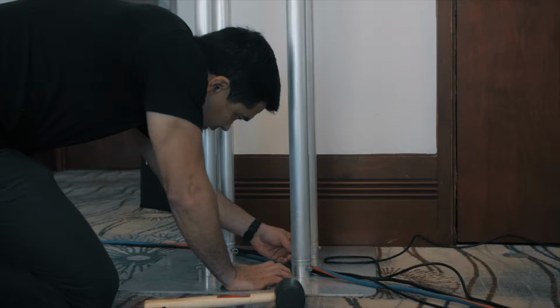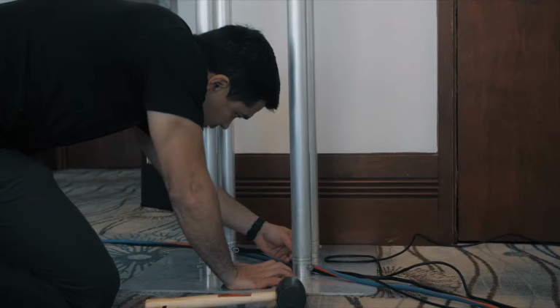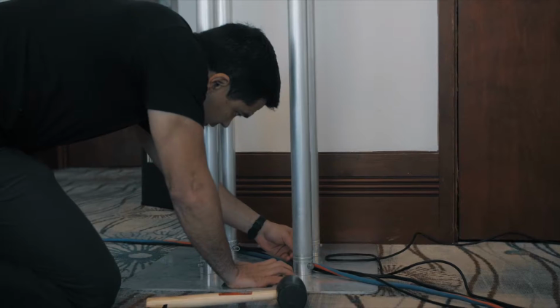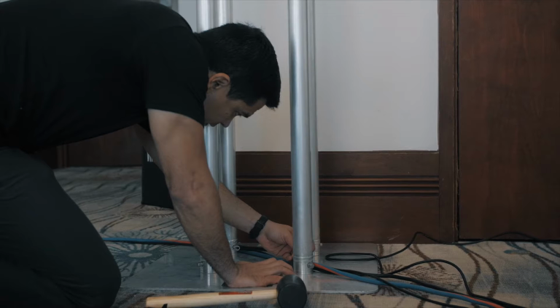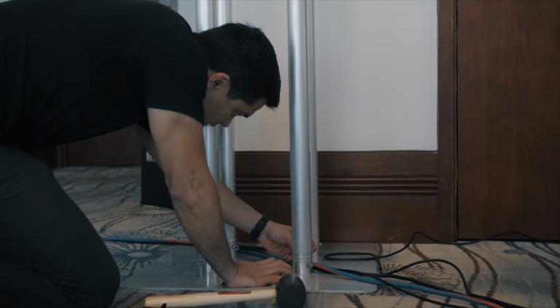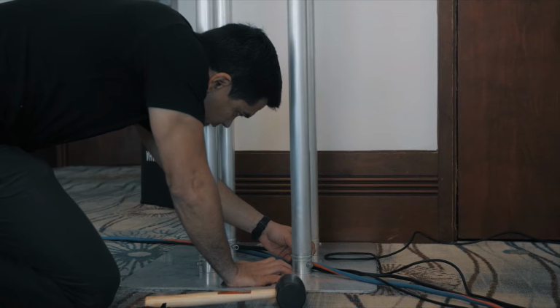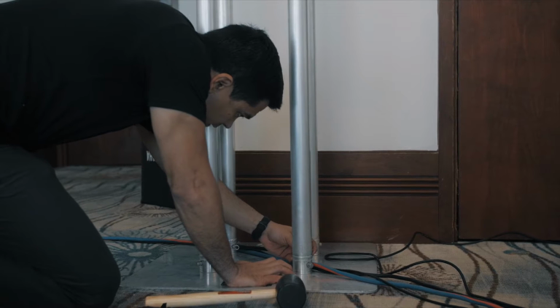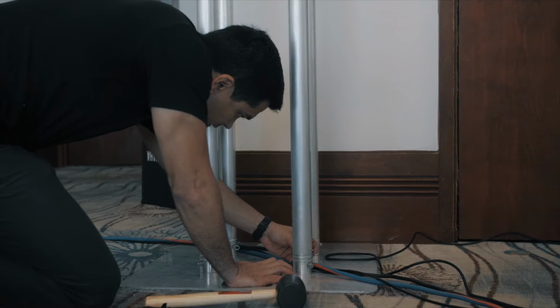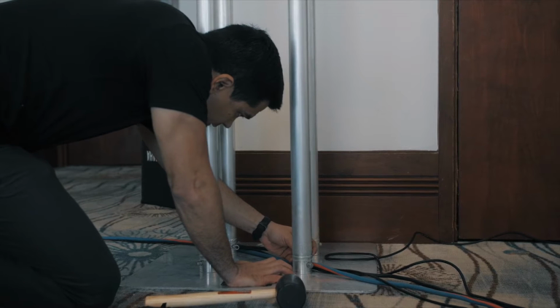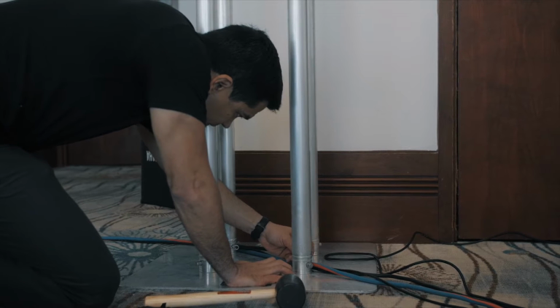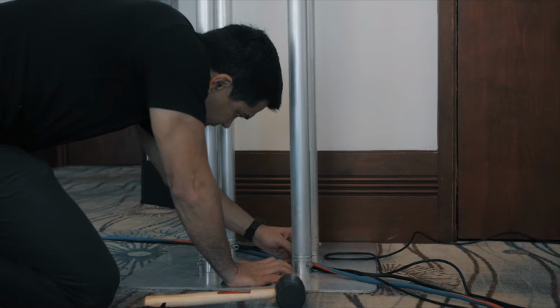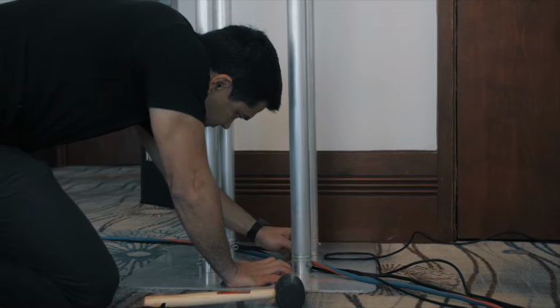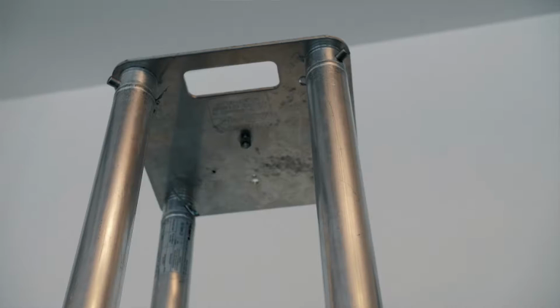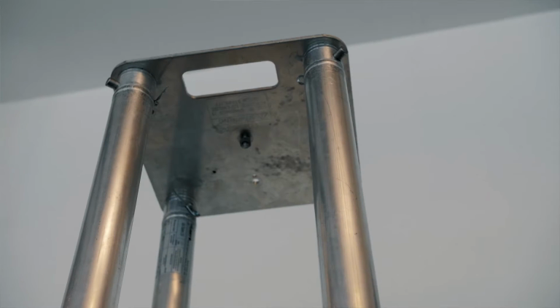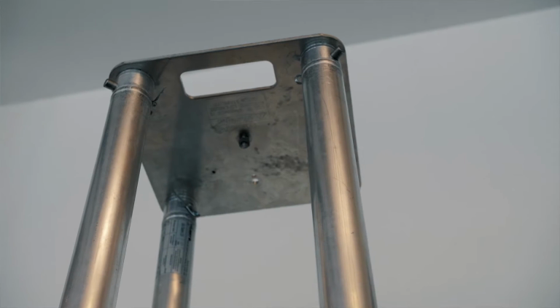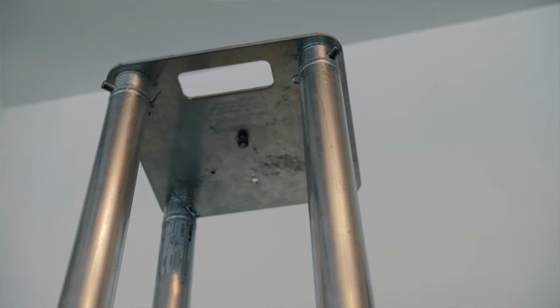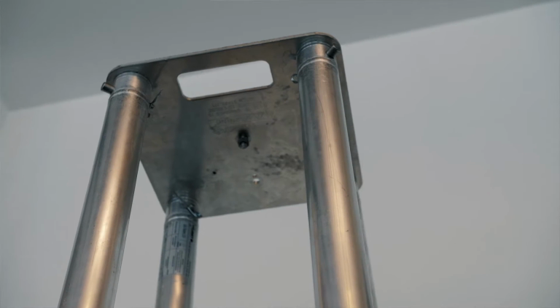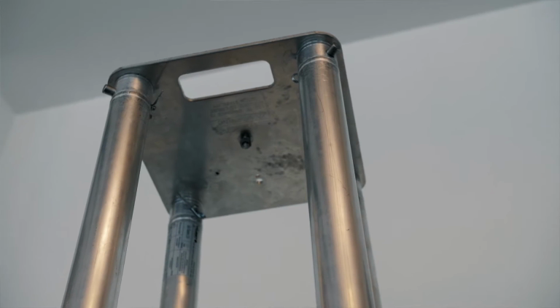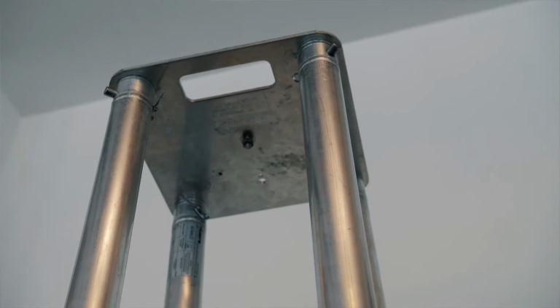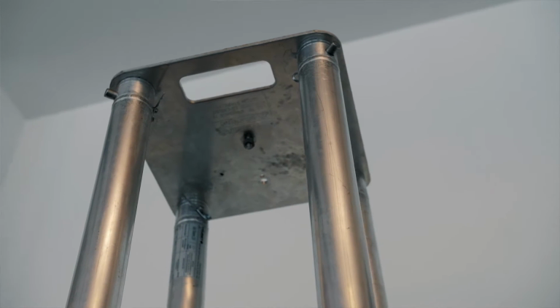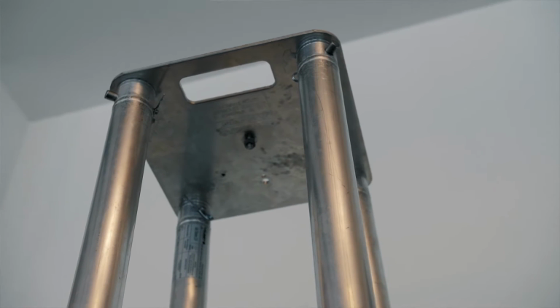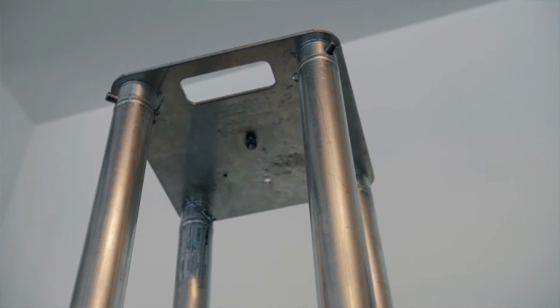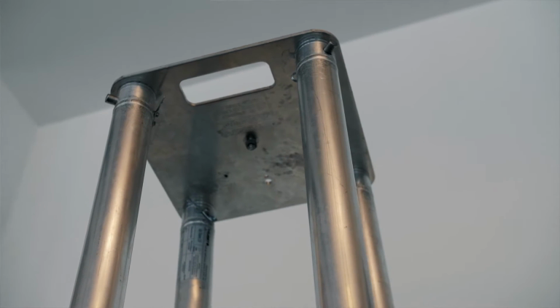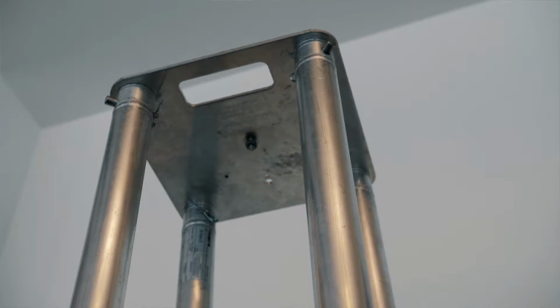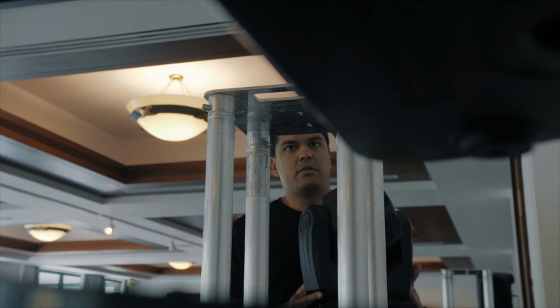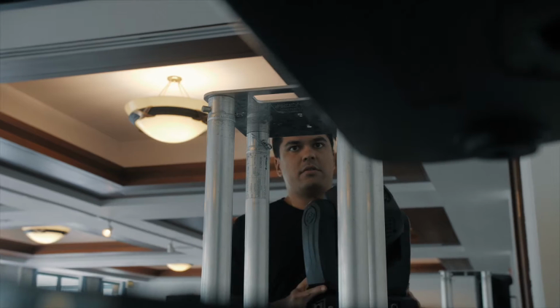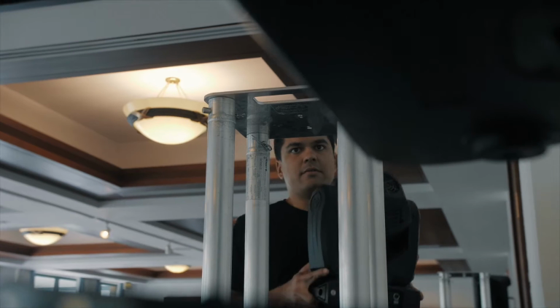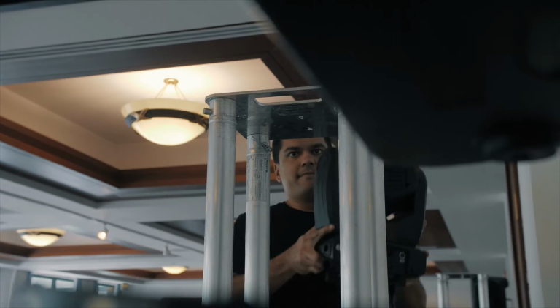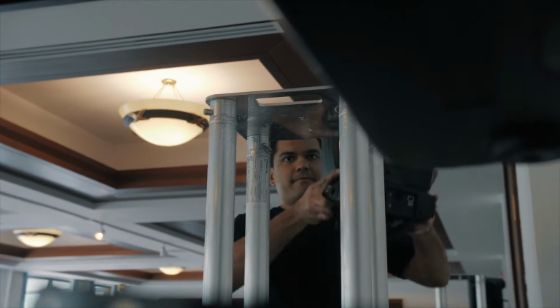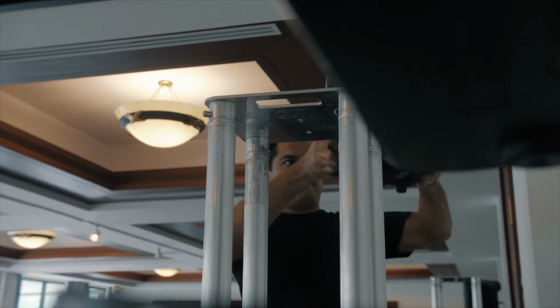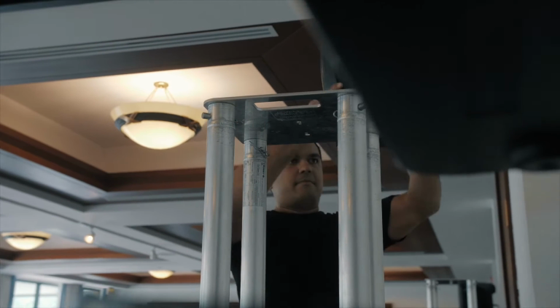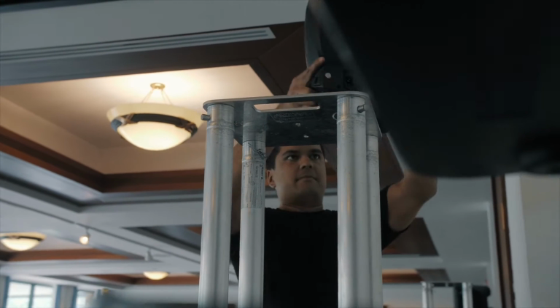Hi, DJ Nix here. The number one question I get asked is: what is uplighting and what can it do for me?